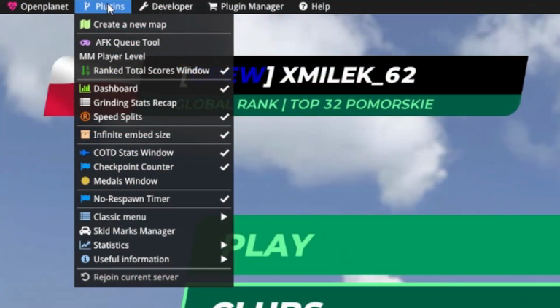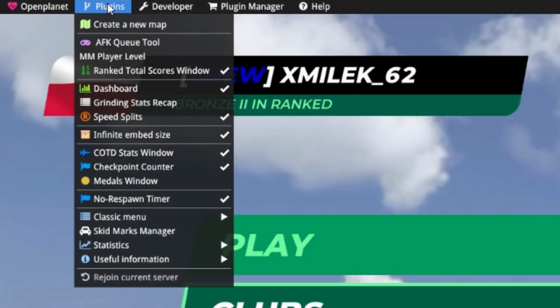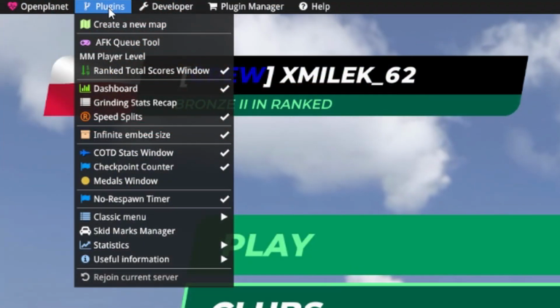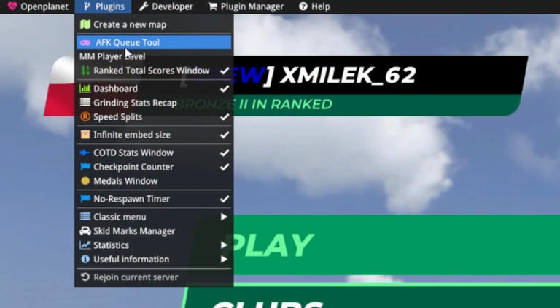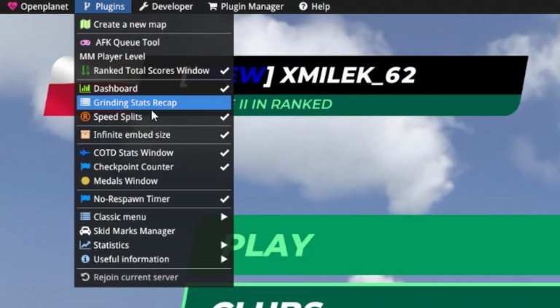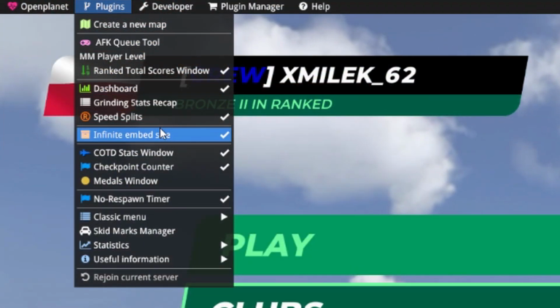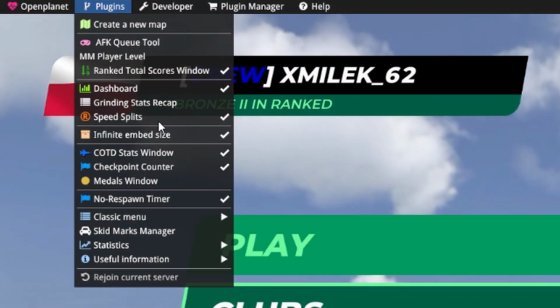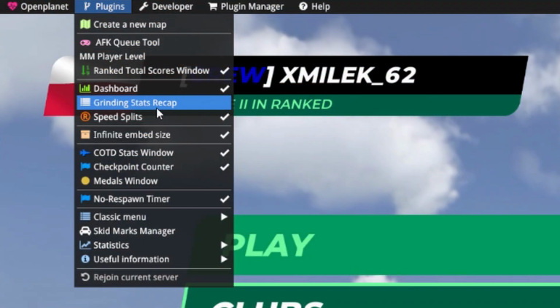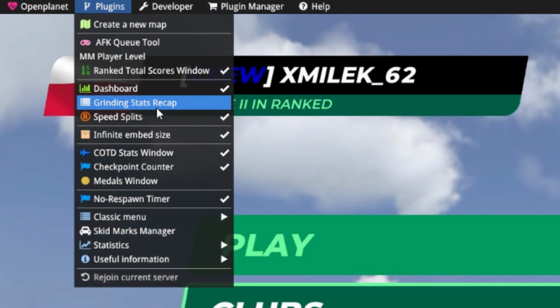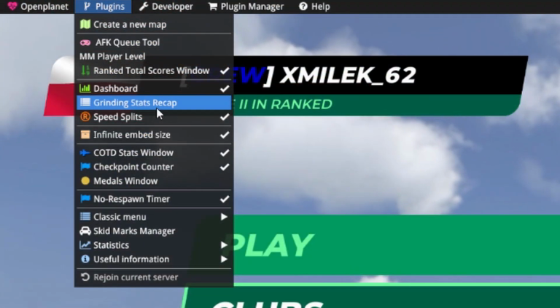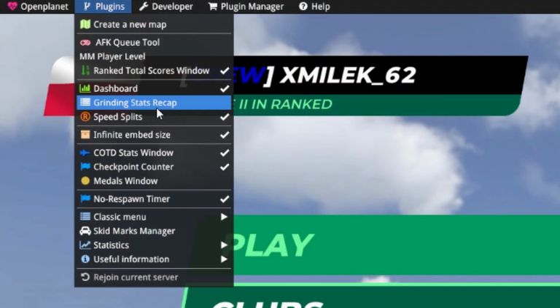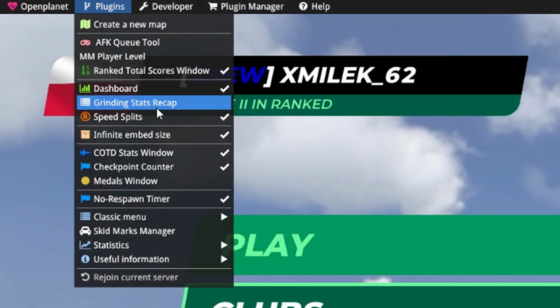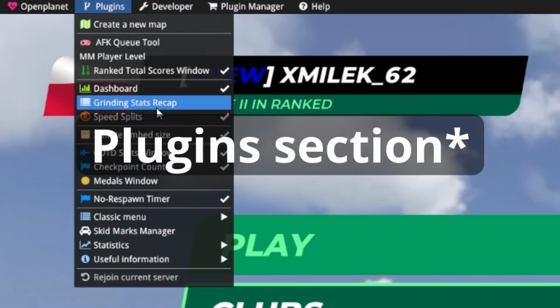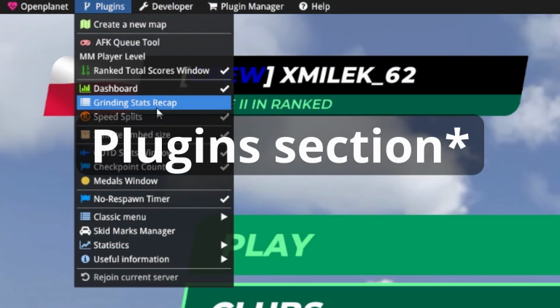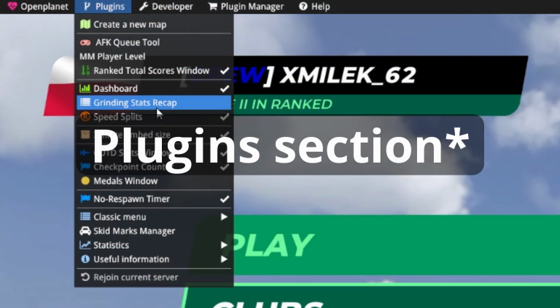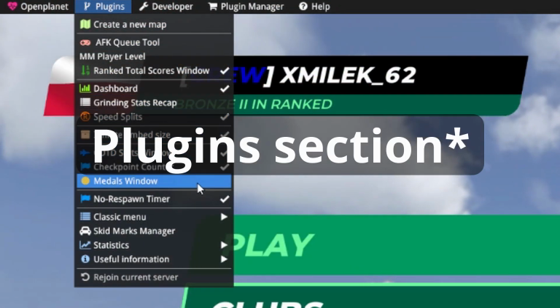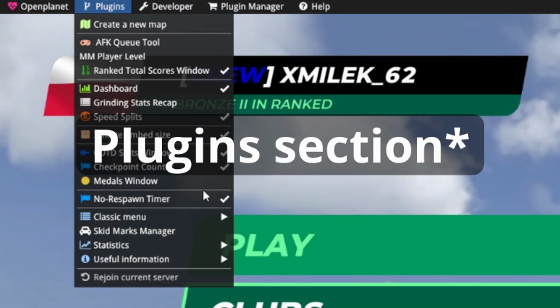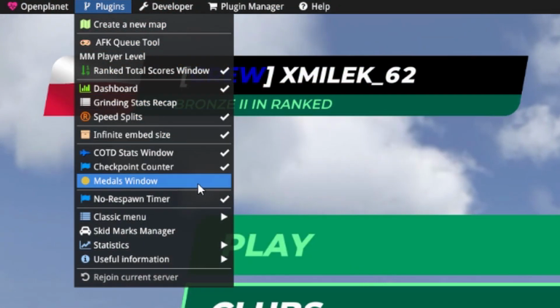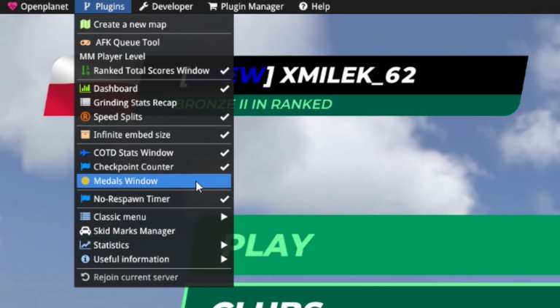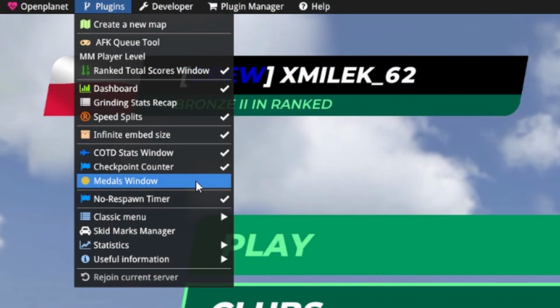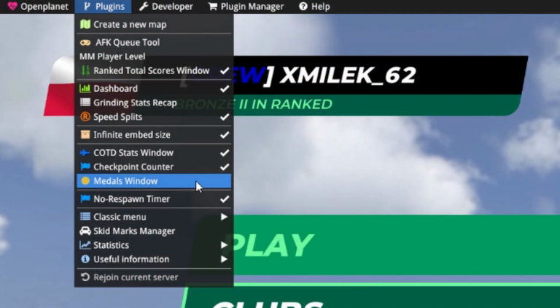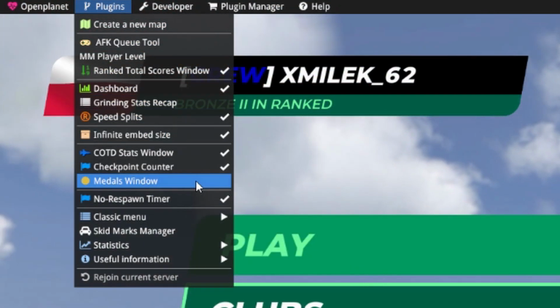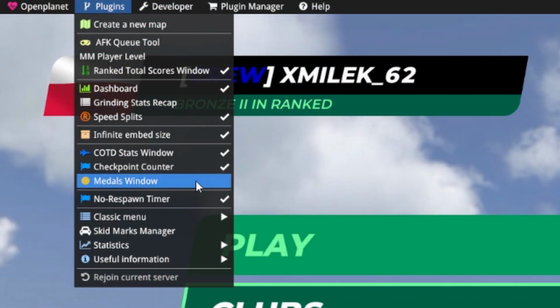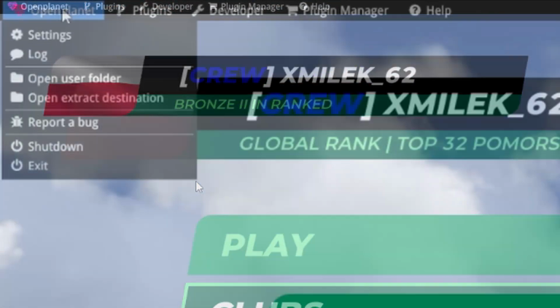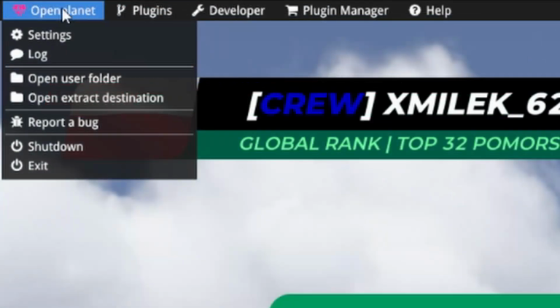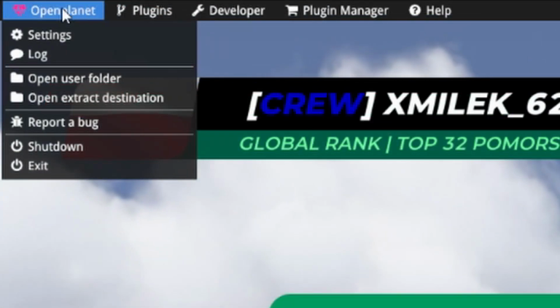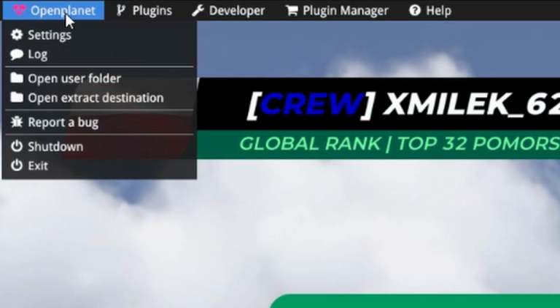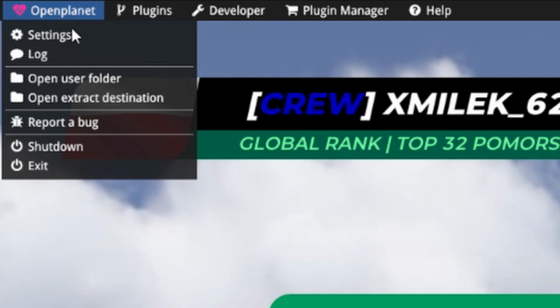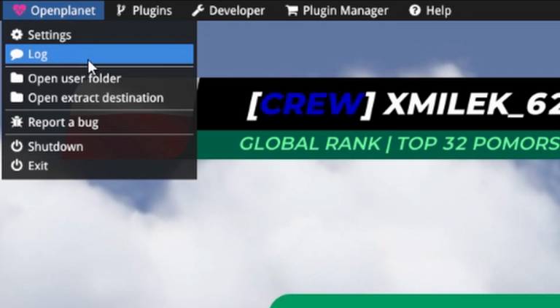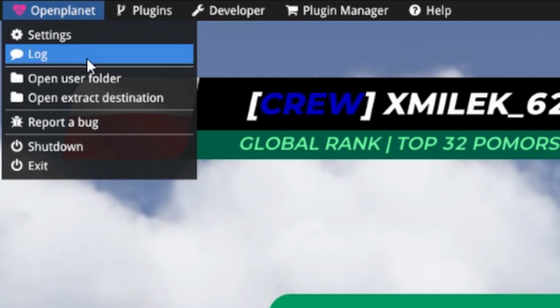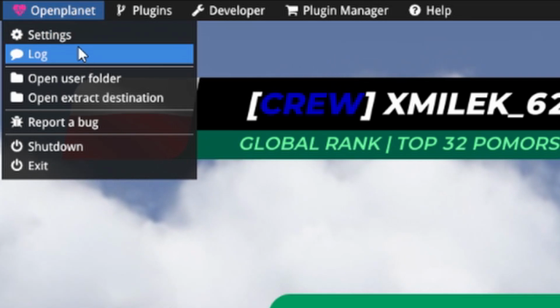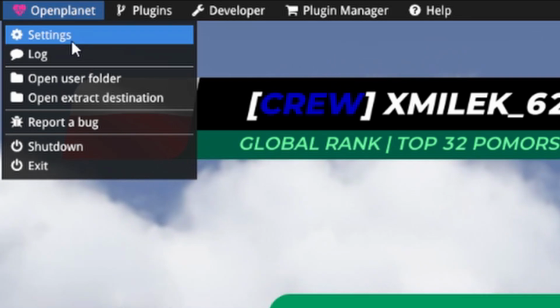You can turn on and off all of your plugins in the scripts section and tweak them after going into OpenPlanet settings.